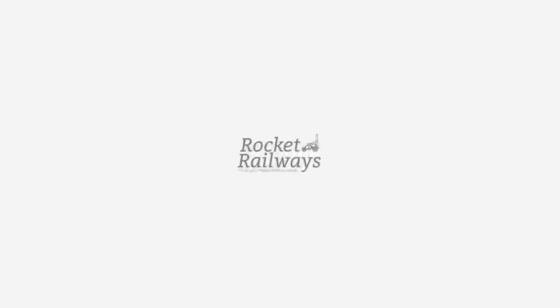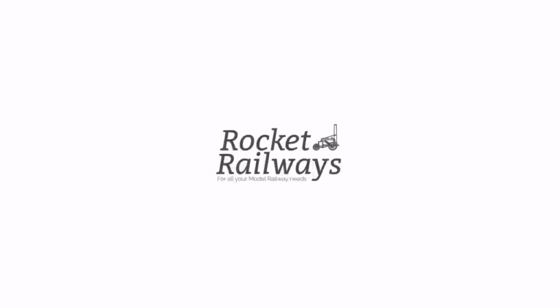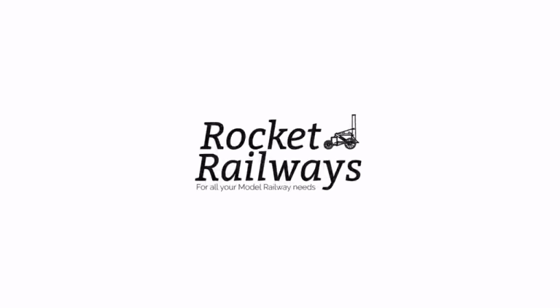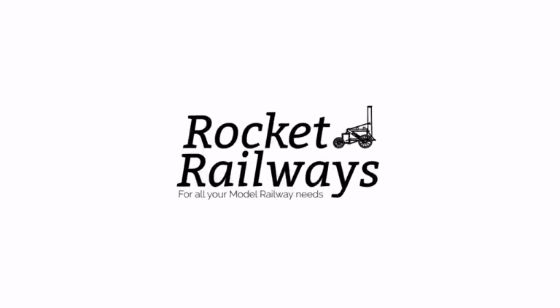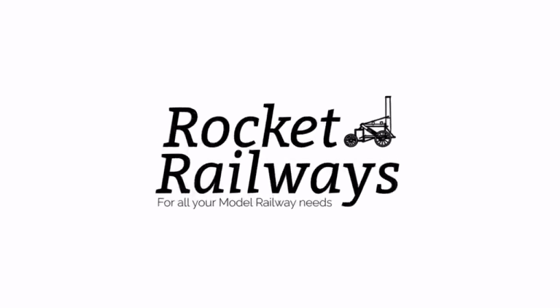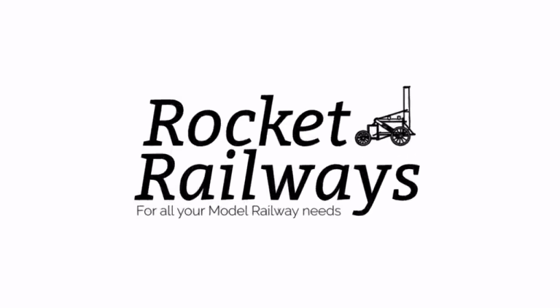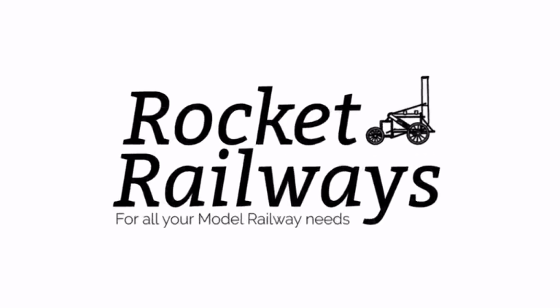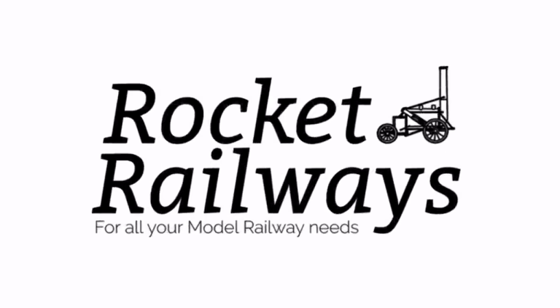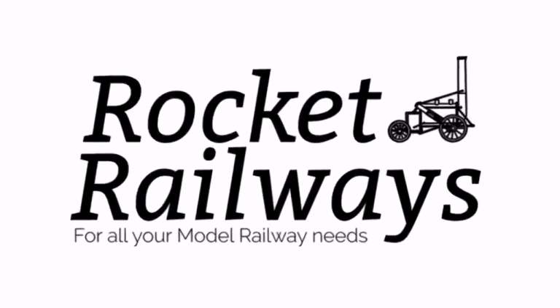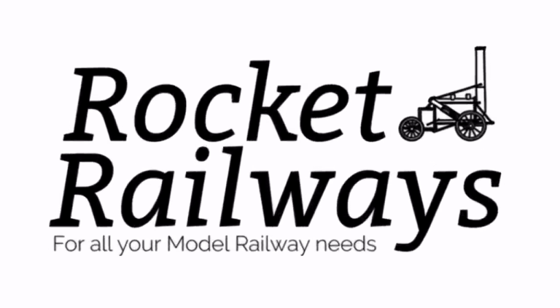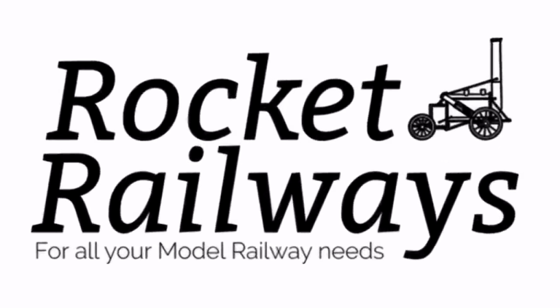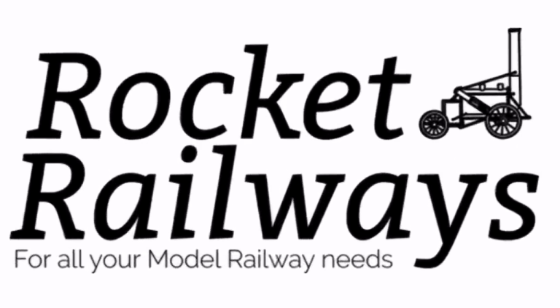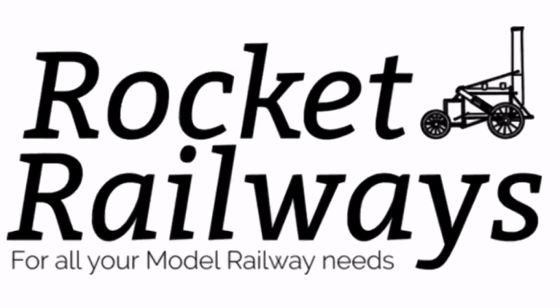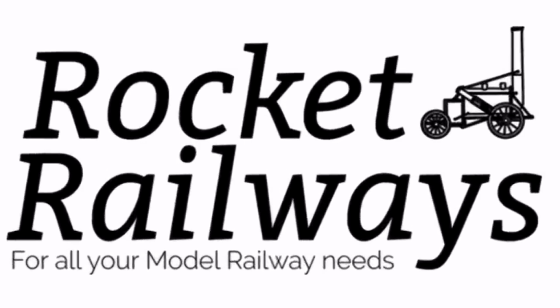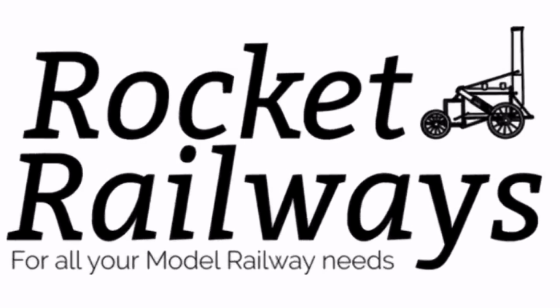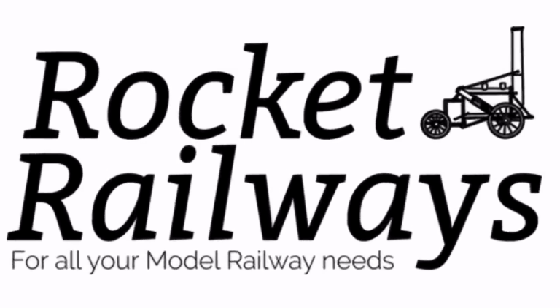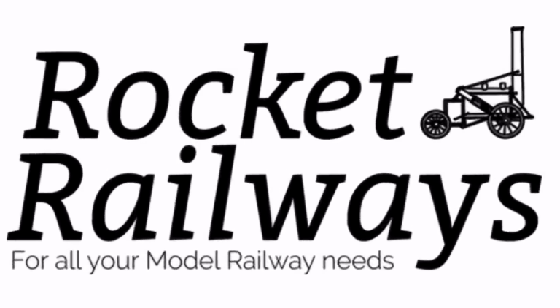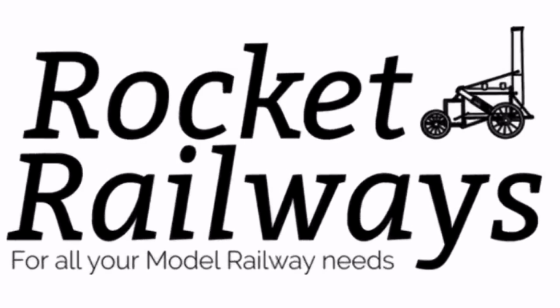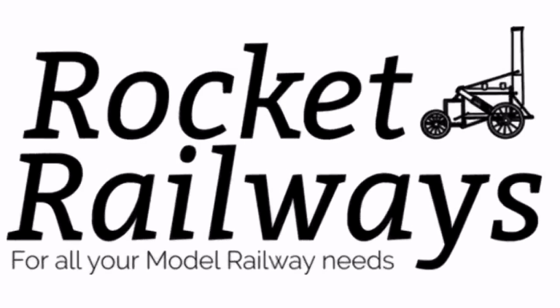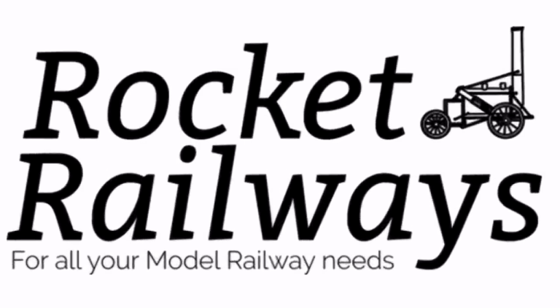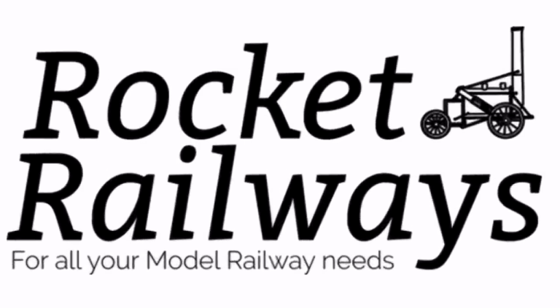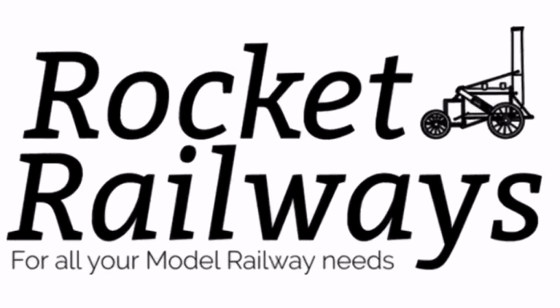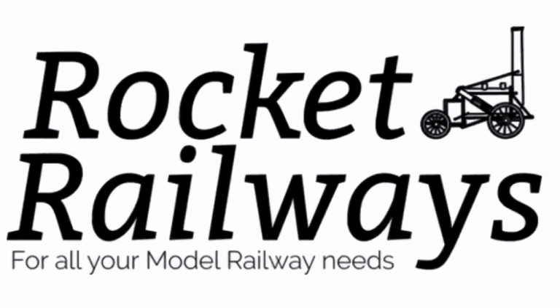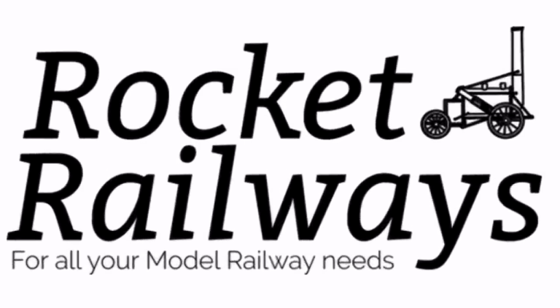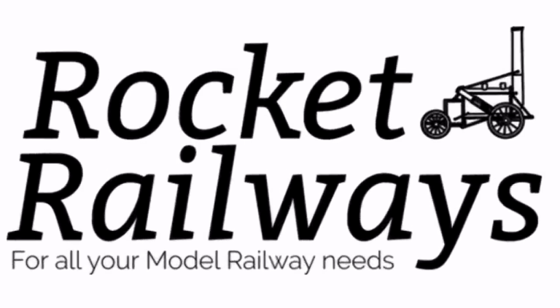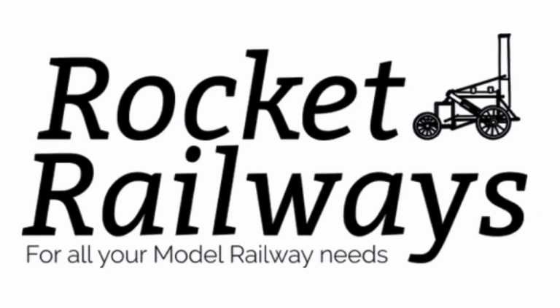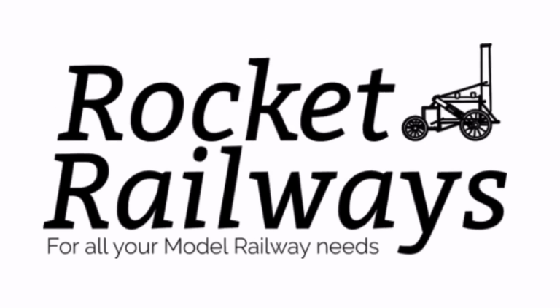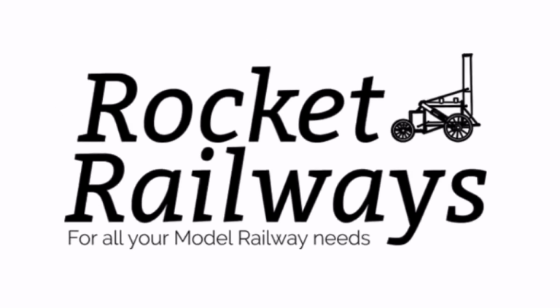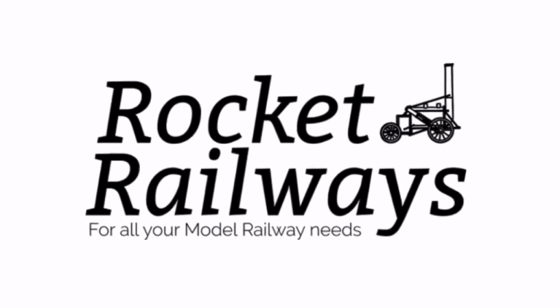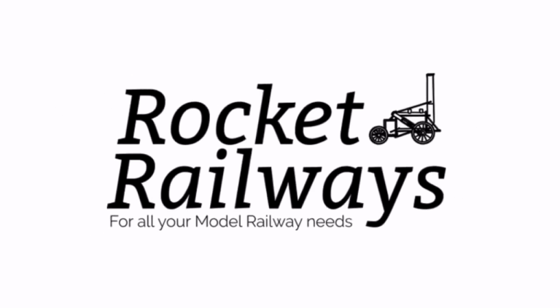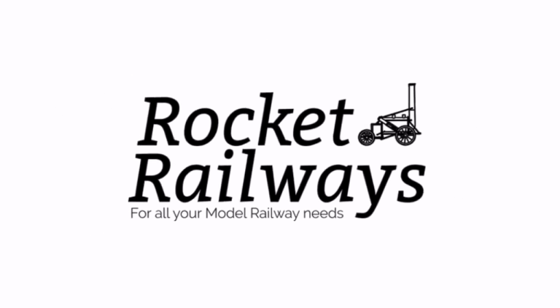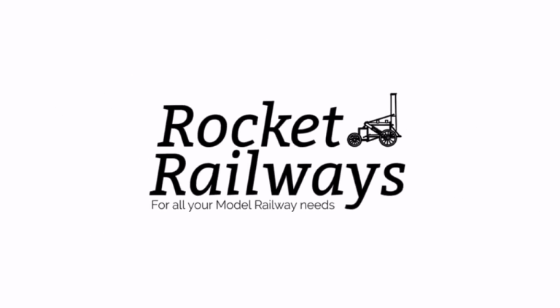This video is supported by Rocket Railways, for all your model railway needs. Please check the link in the description below.